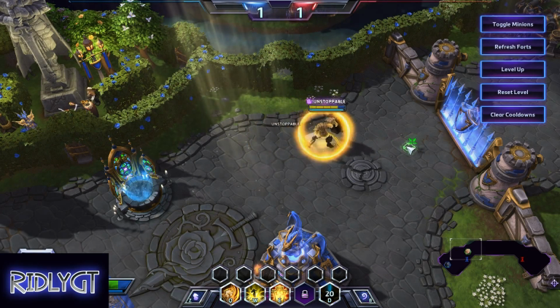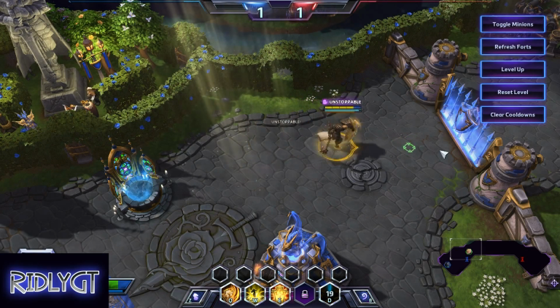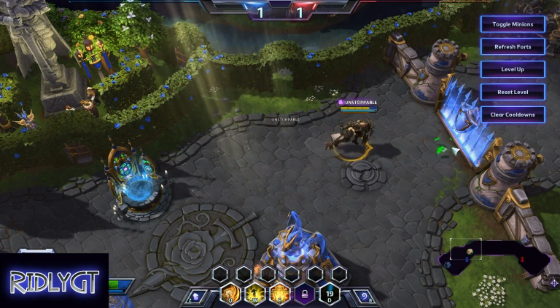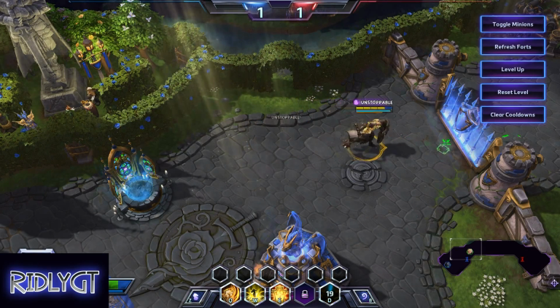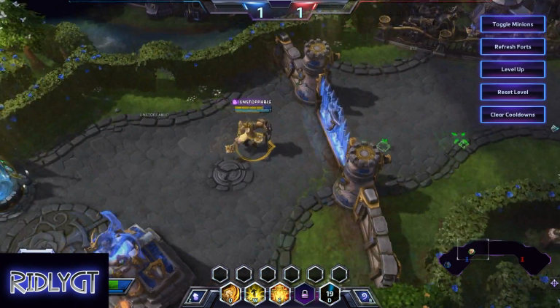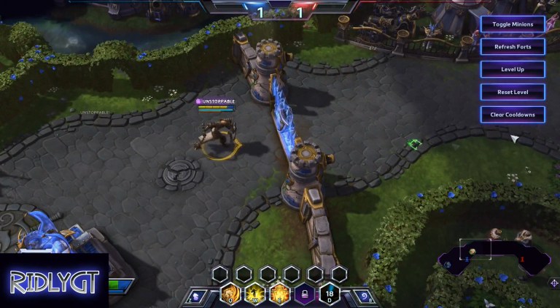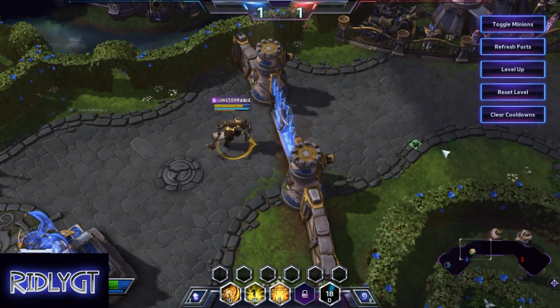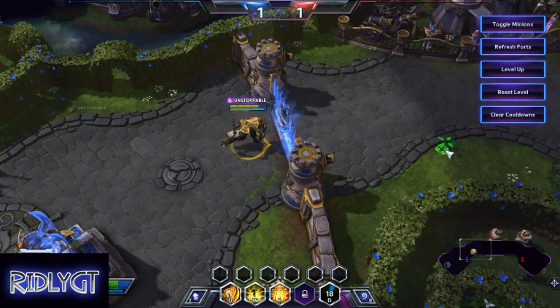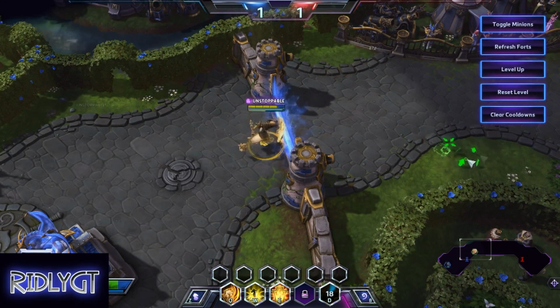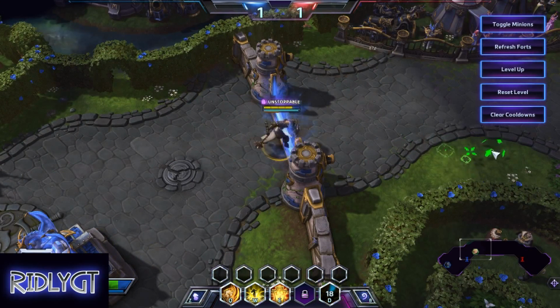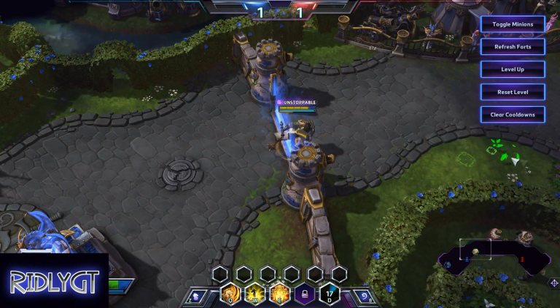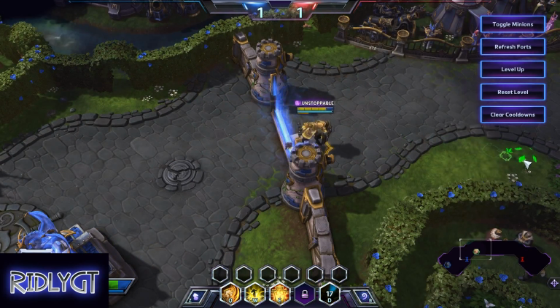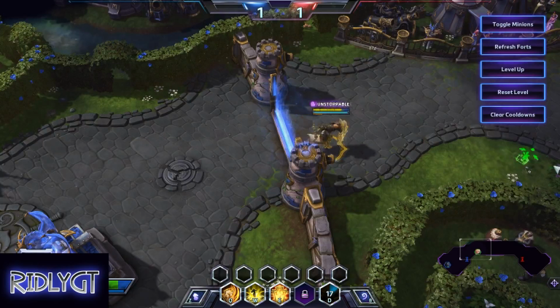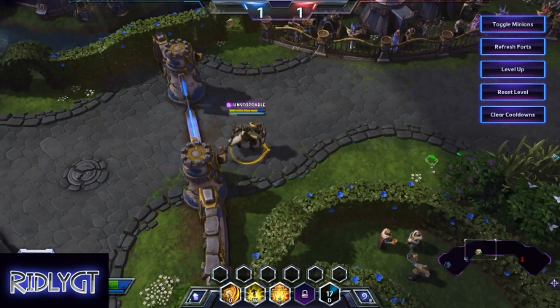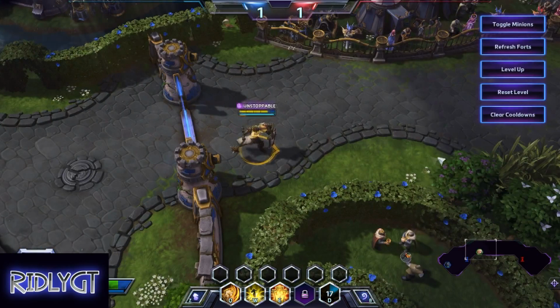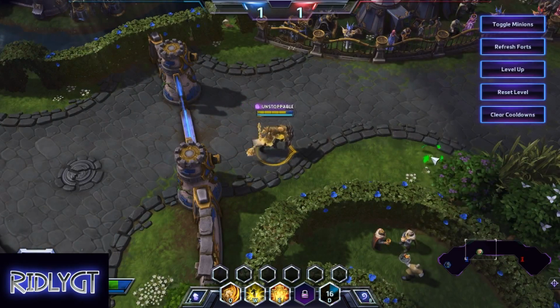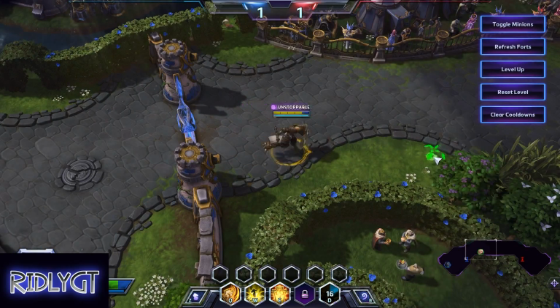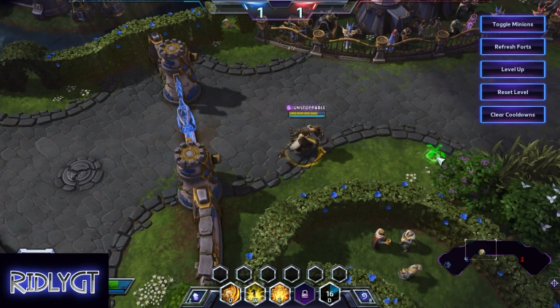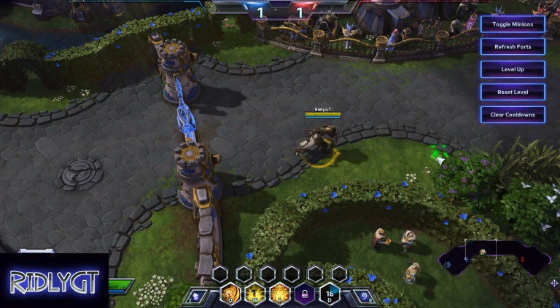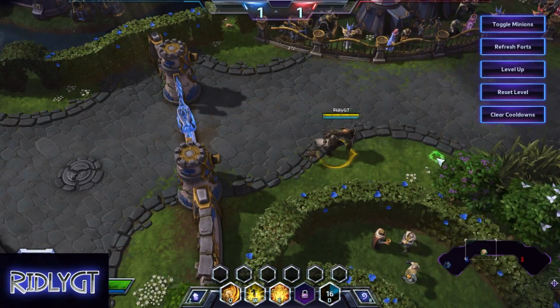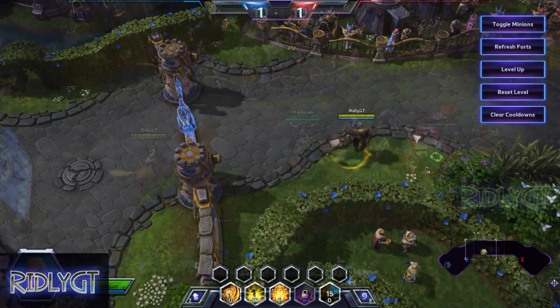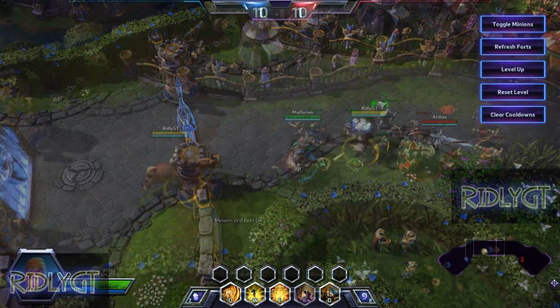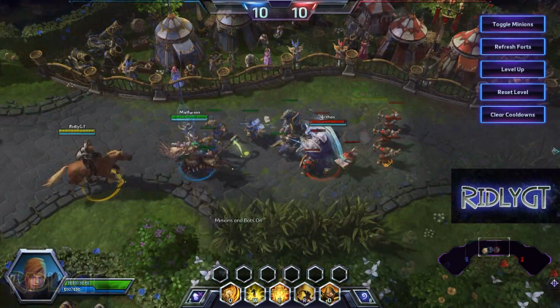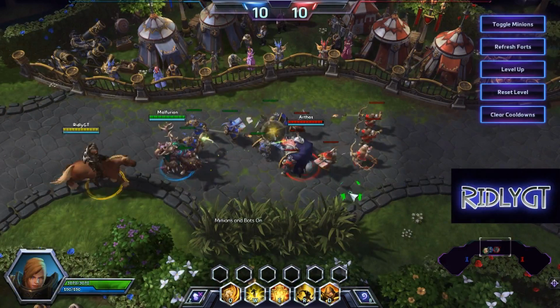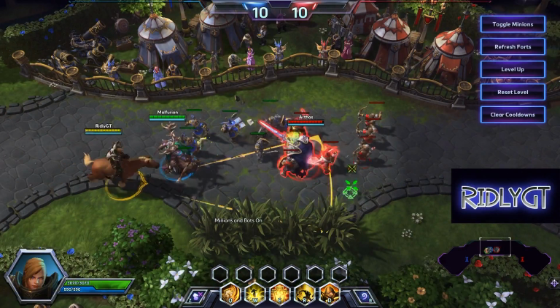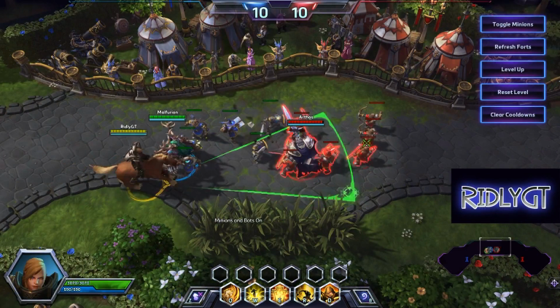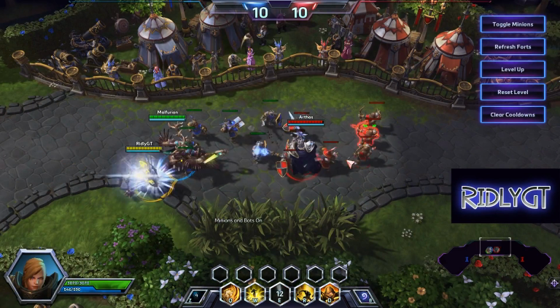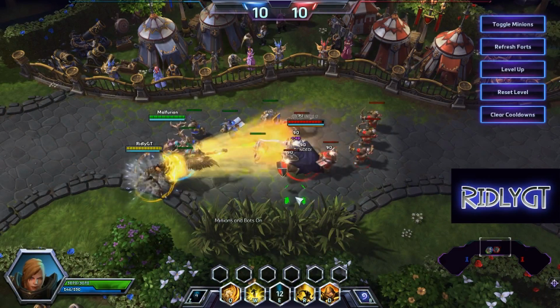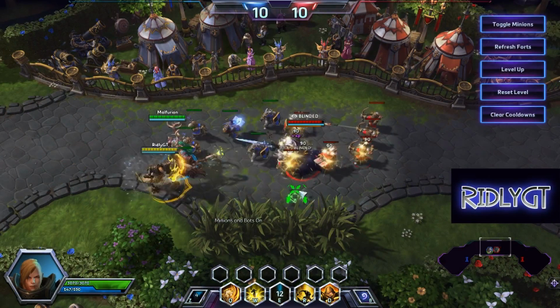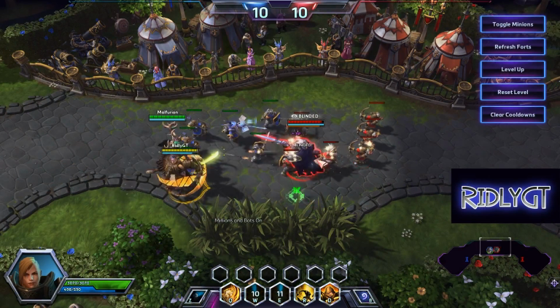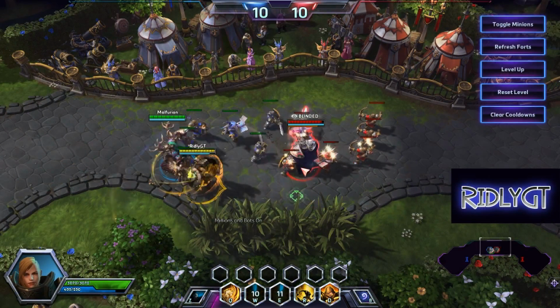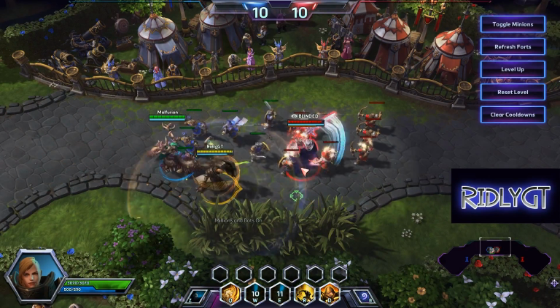And now her trait: you become Unstoppable and gain a massive shield for four seconds. It means you cannot be slowed, stunned, or anything of the sort.